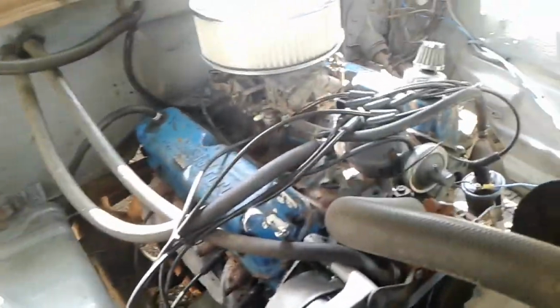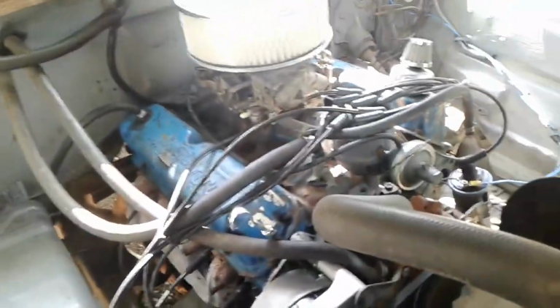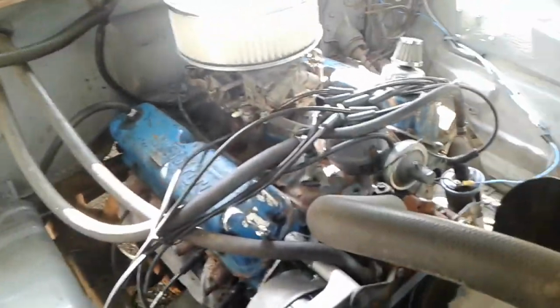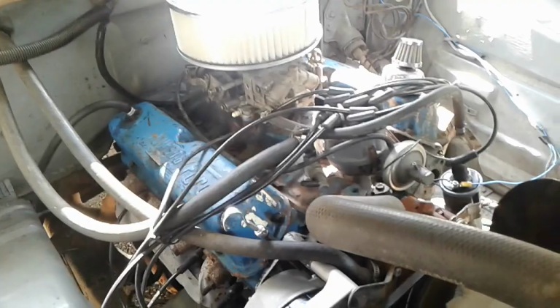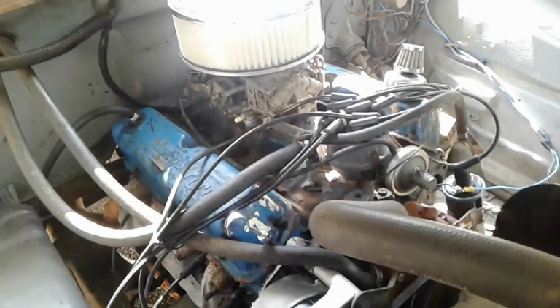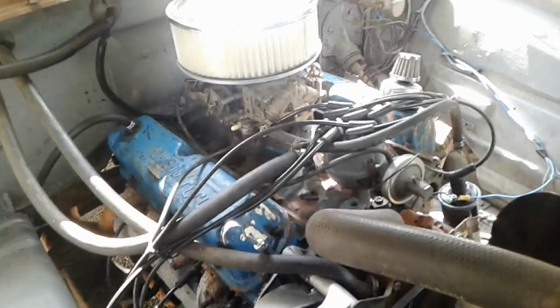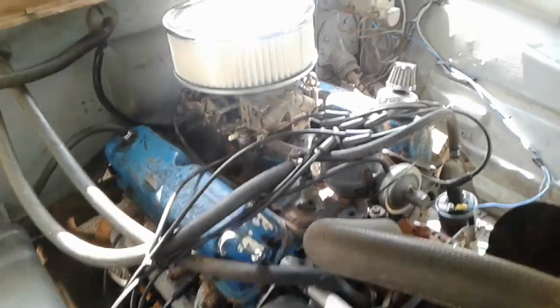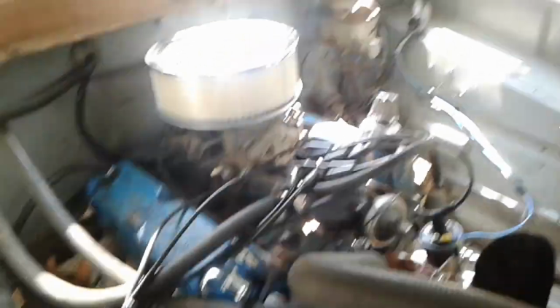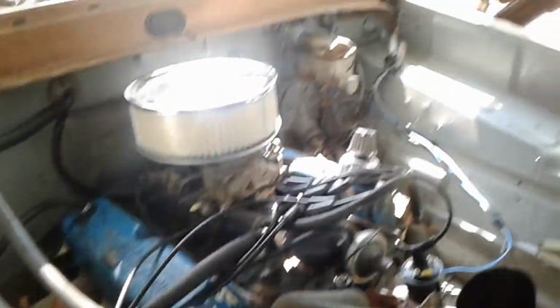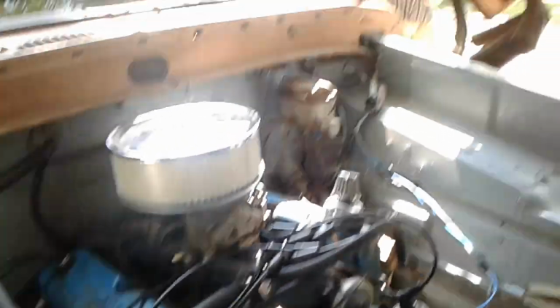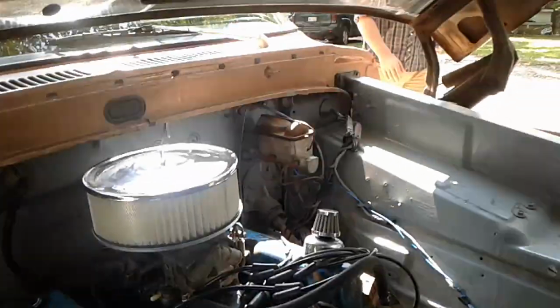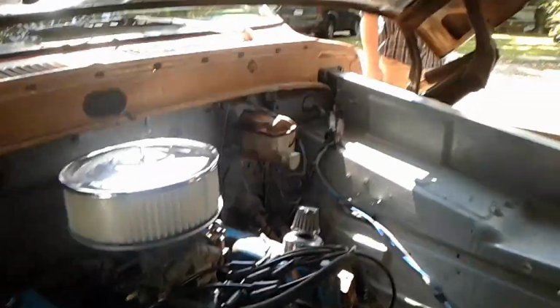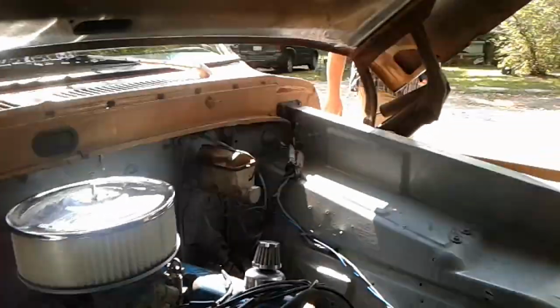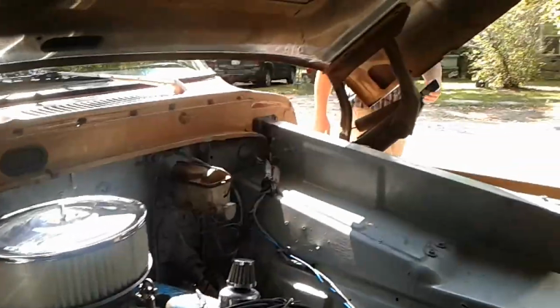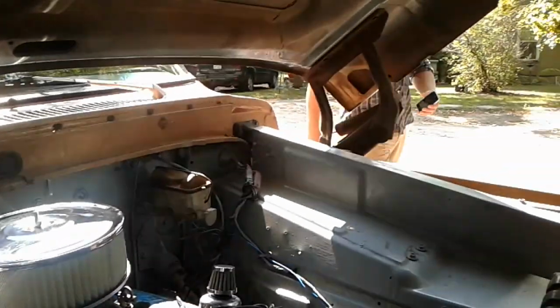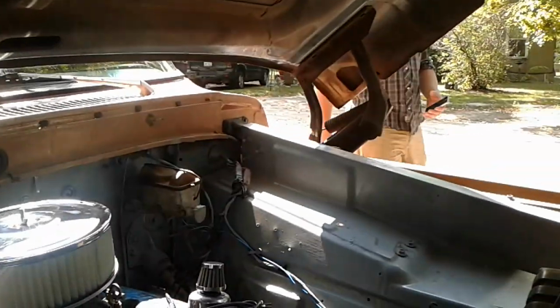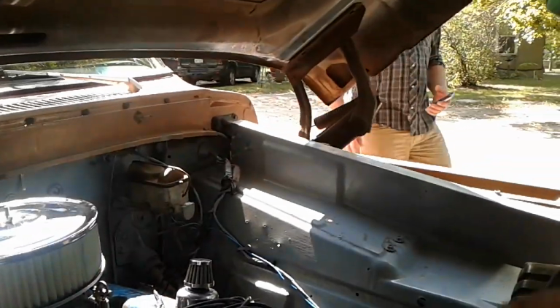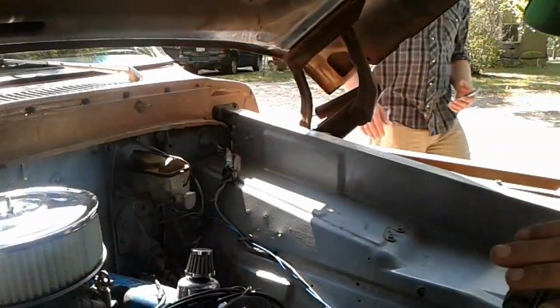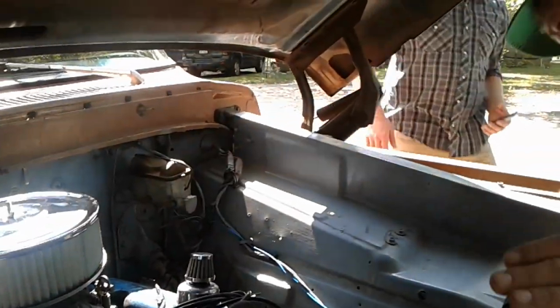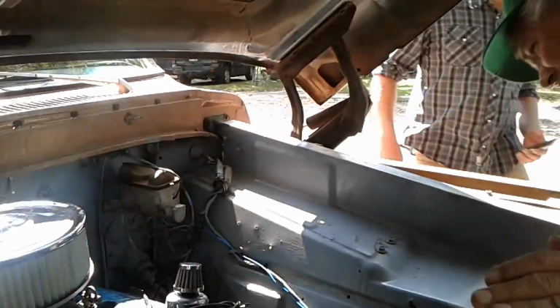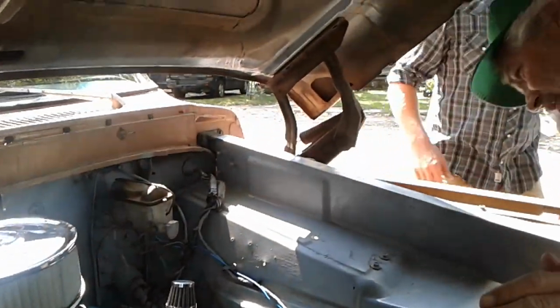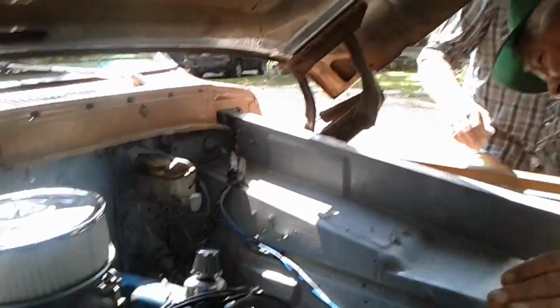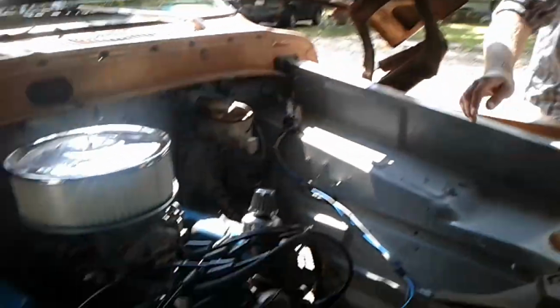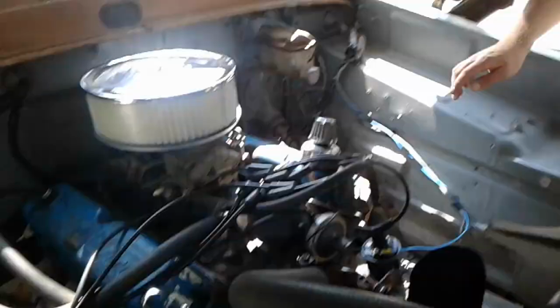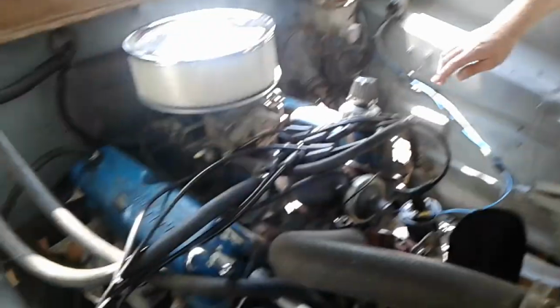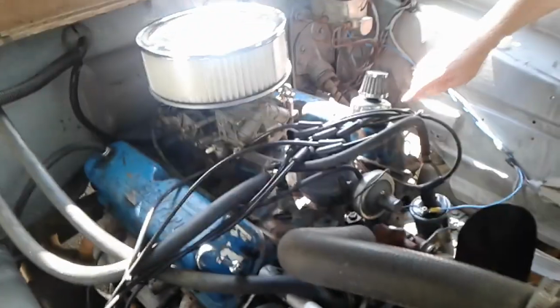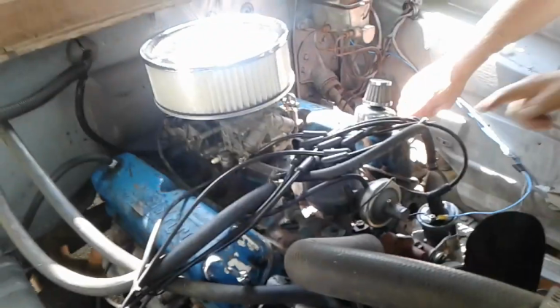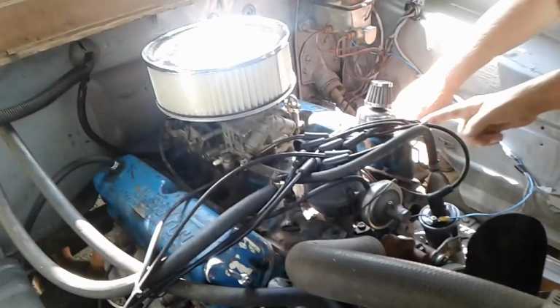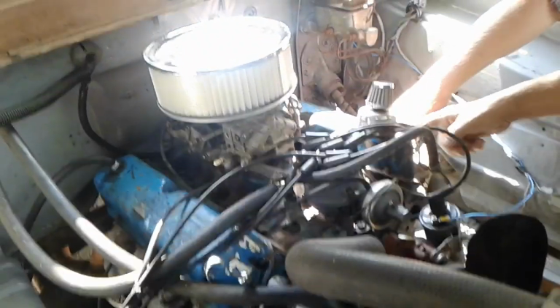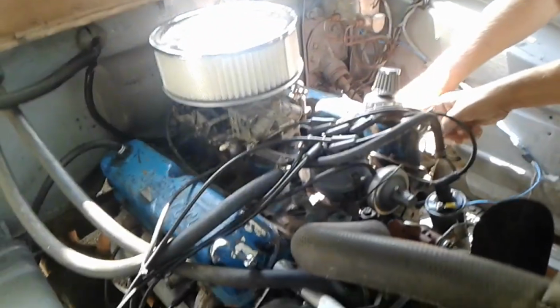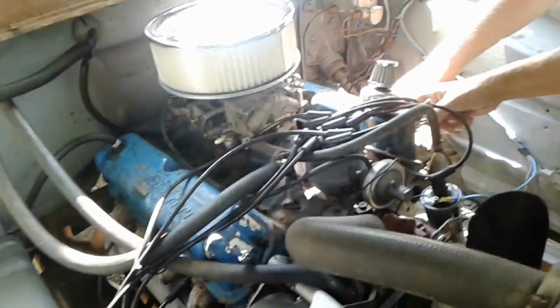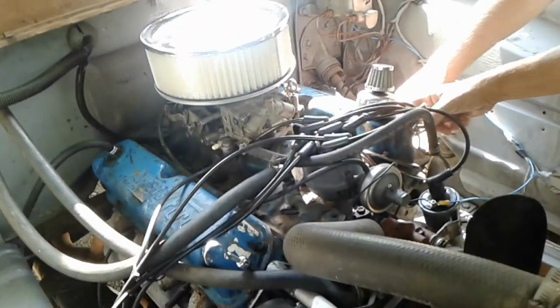No, it is coming out of the valve cover. No, it is coming out right here.